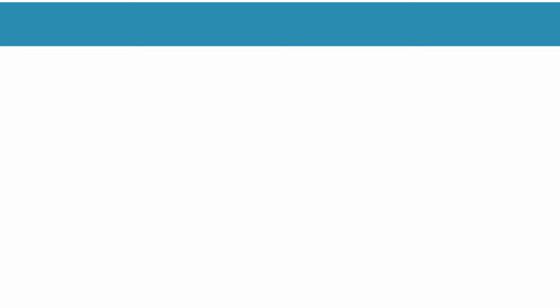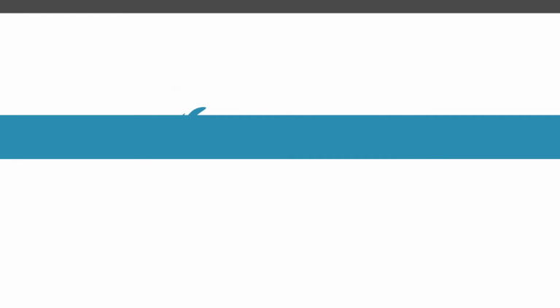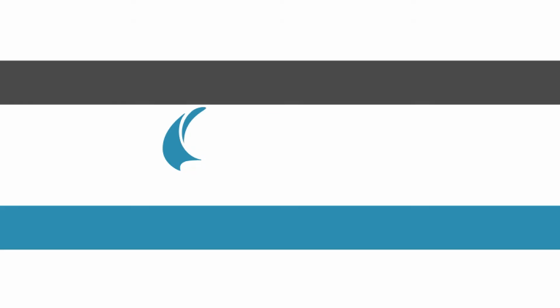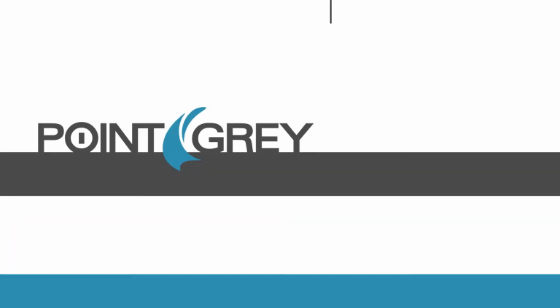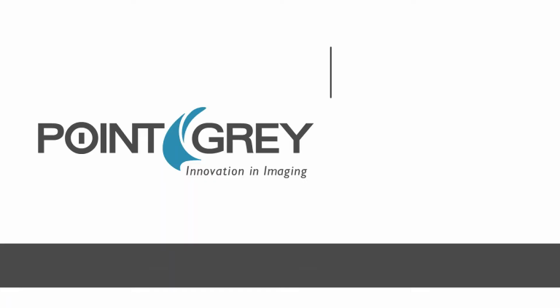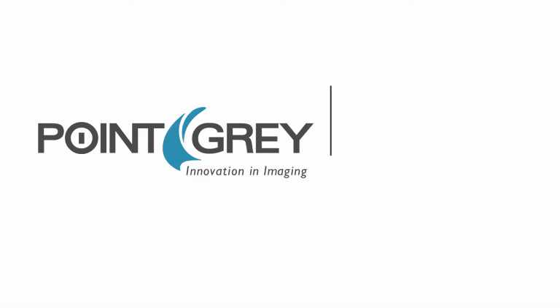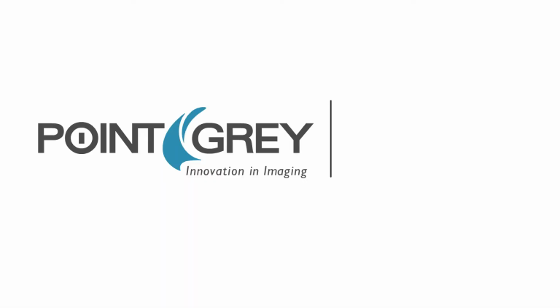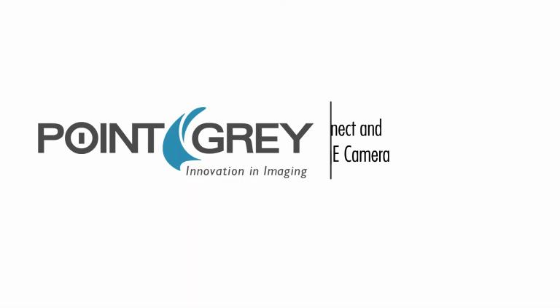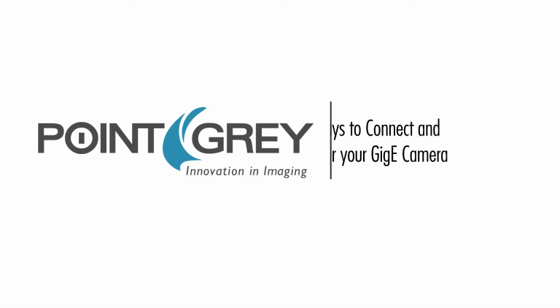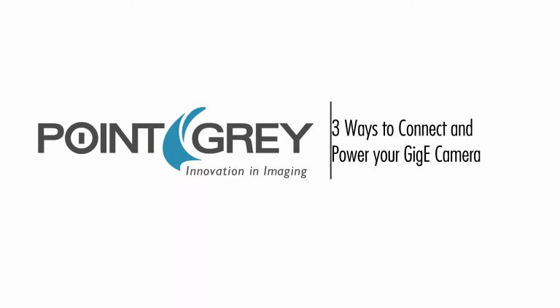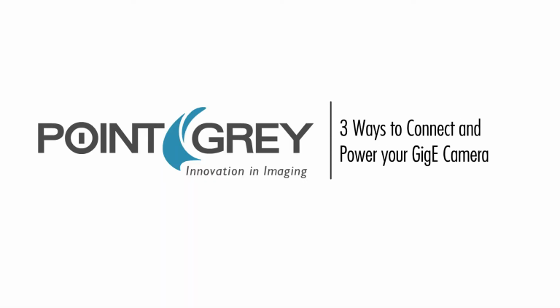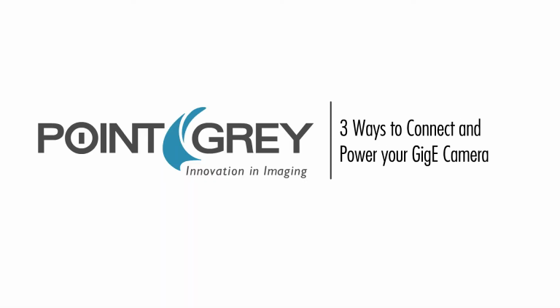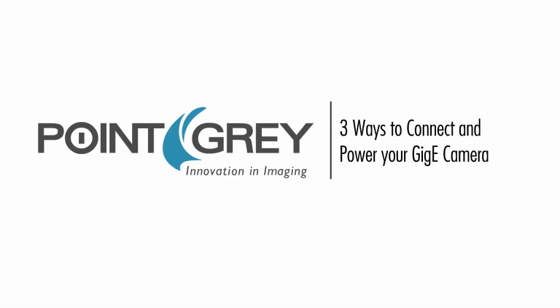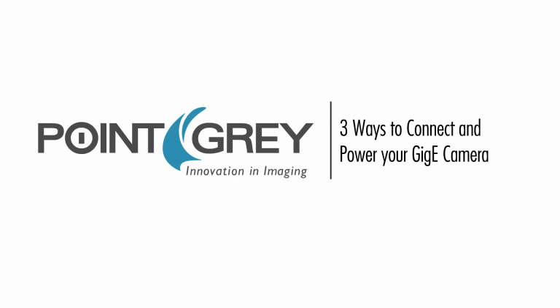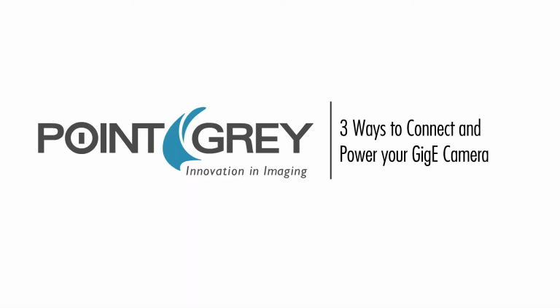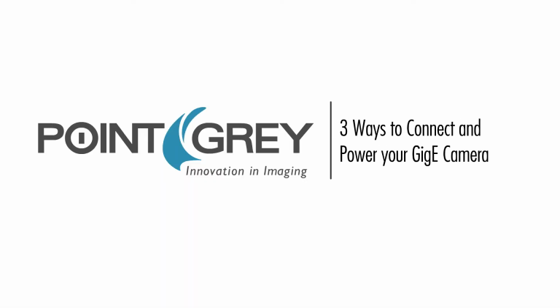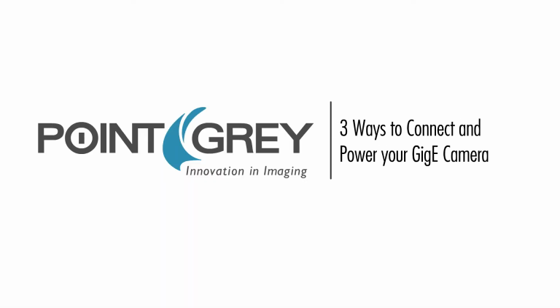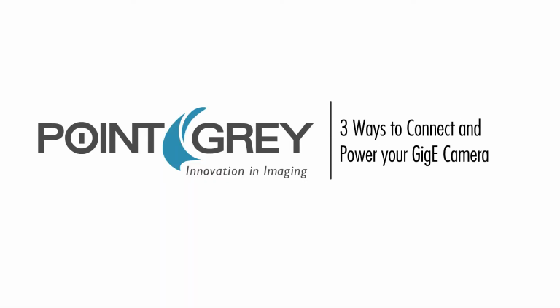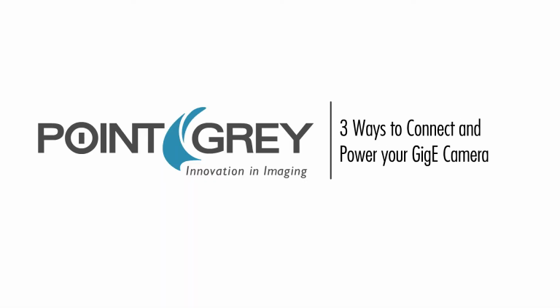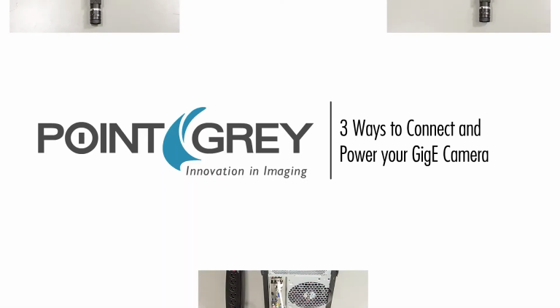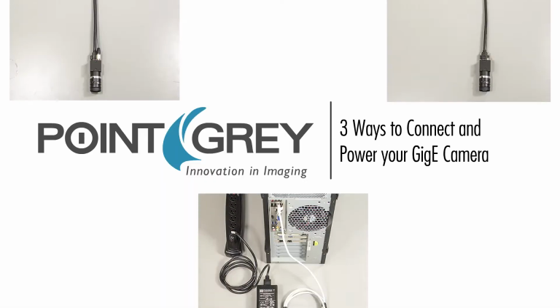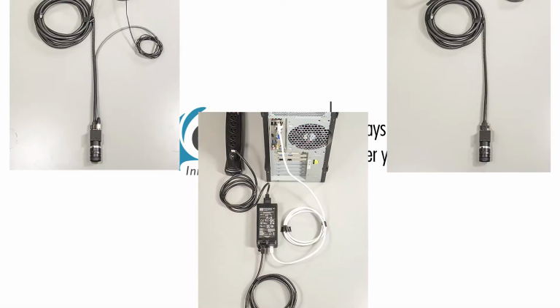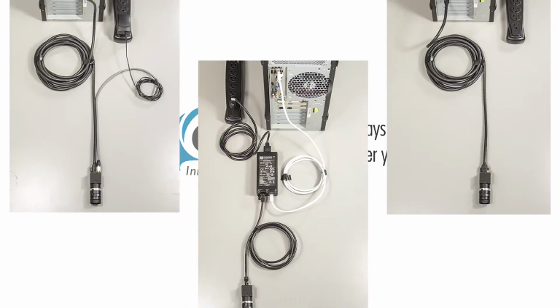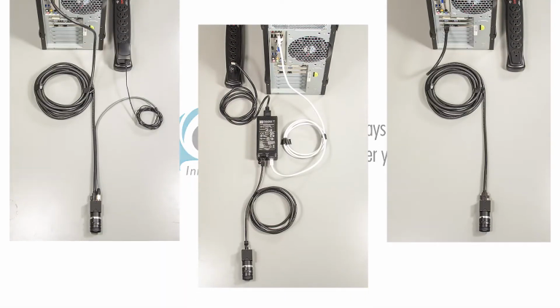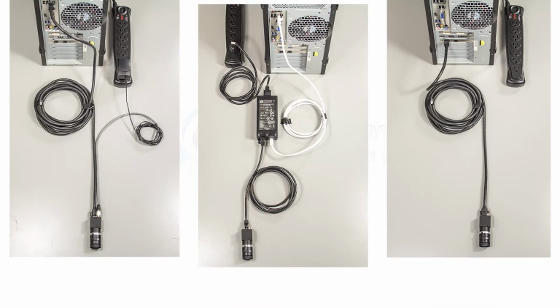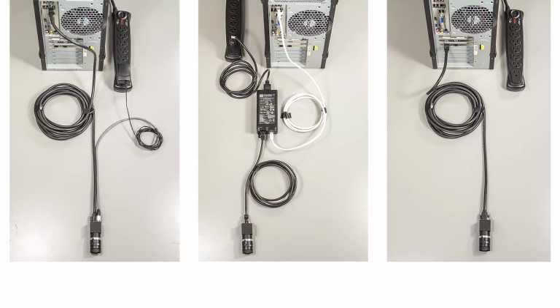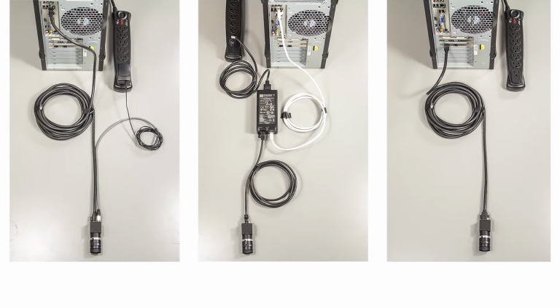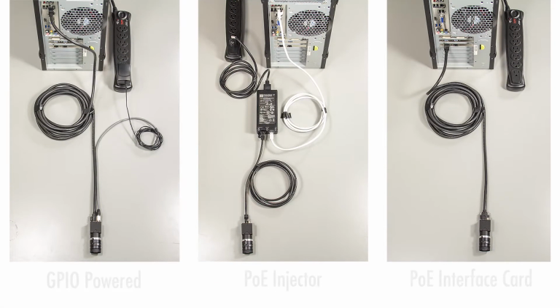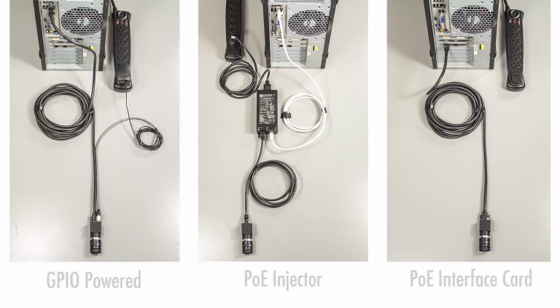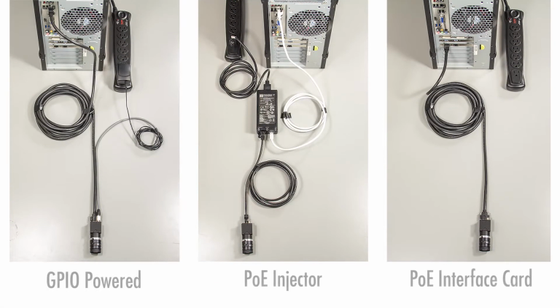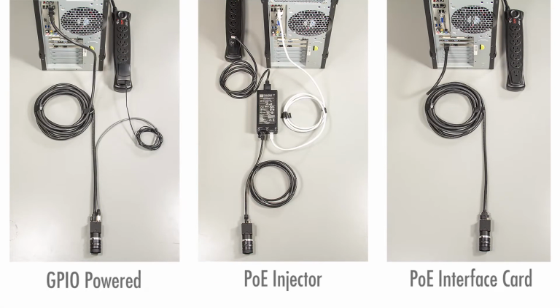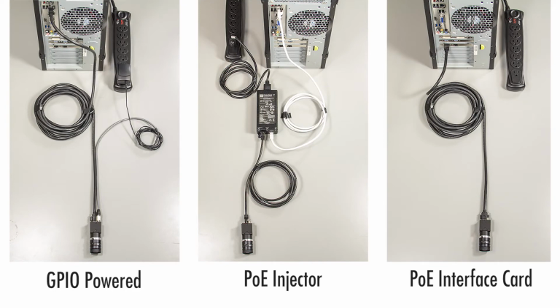Here's a quick video showing you three different ways to connect and power your Gigi camera.